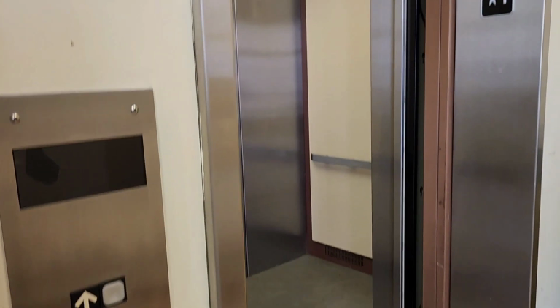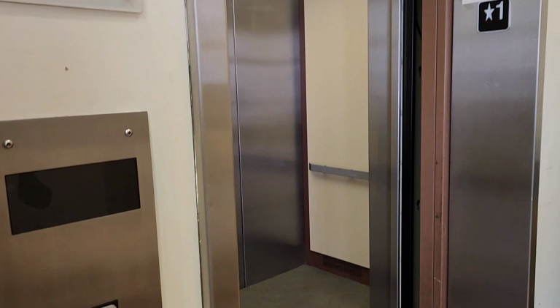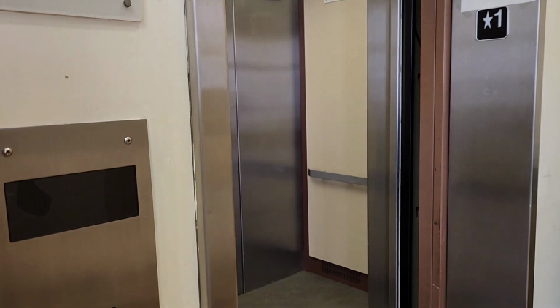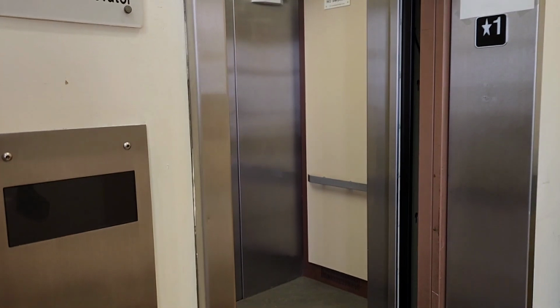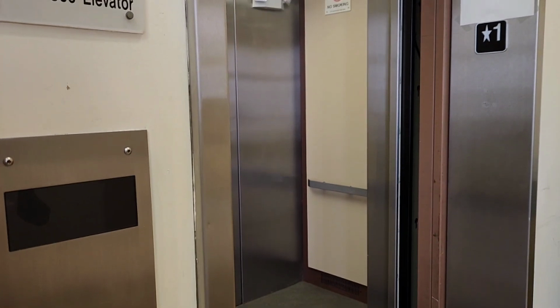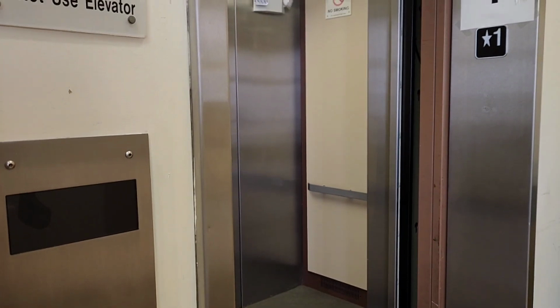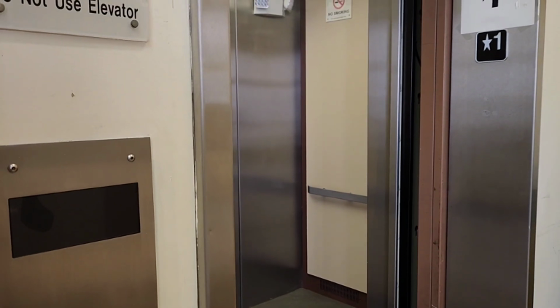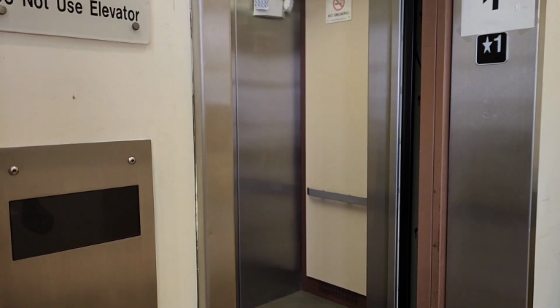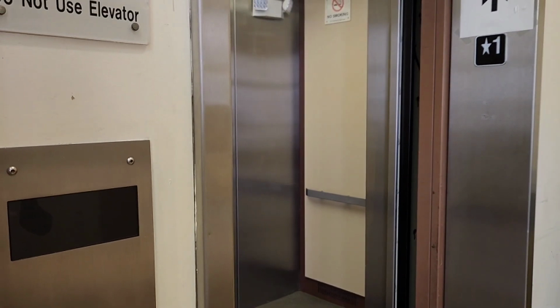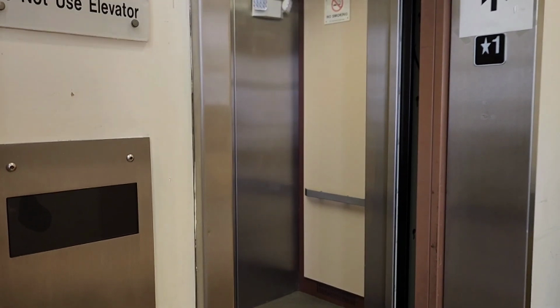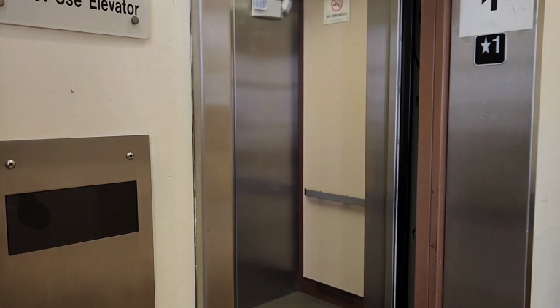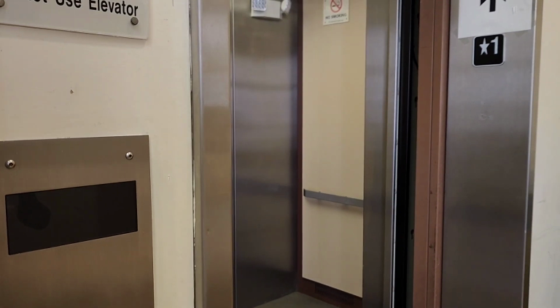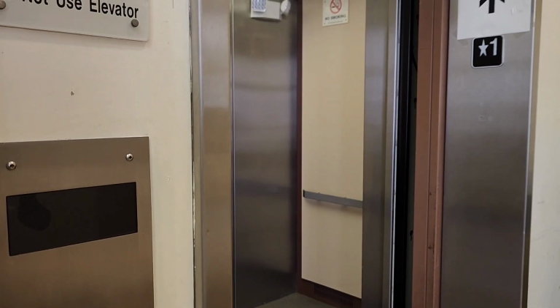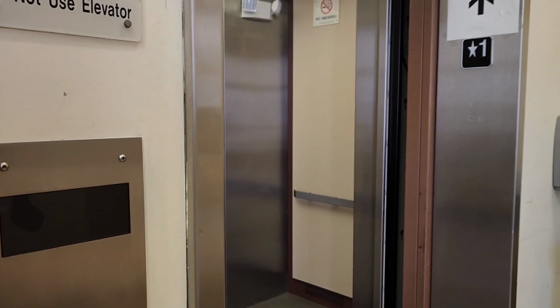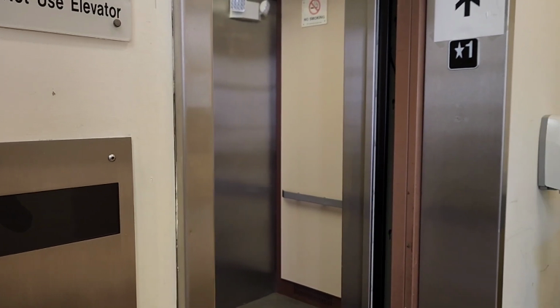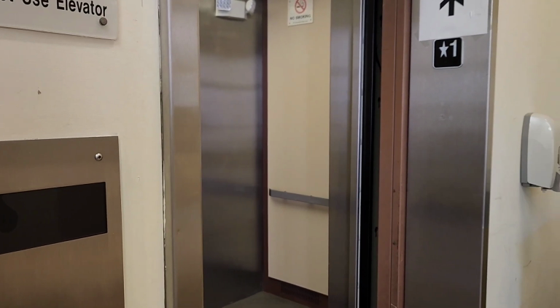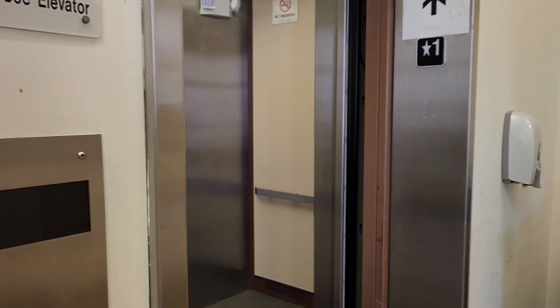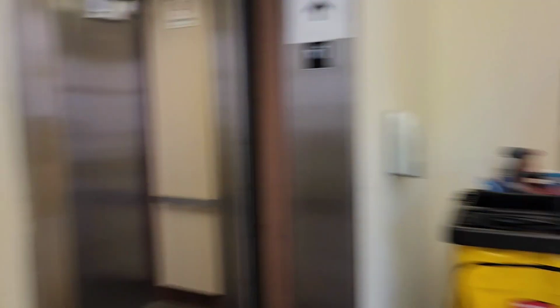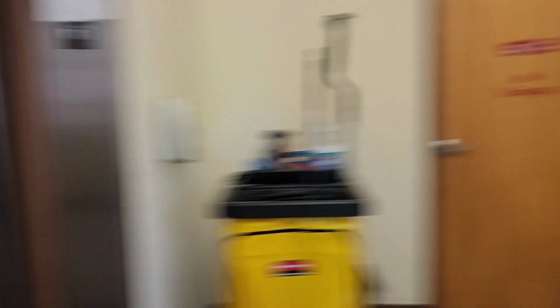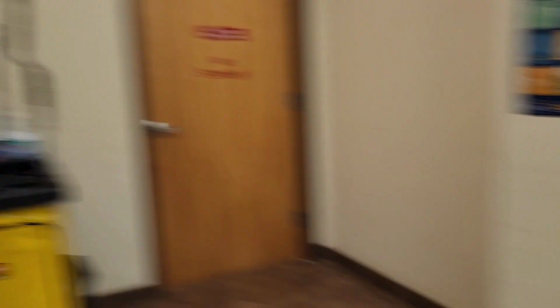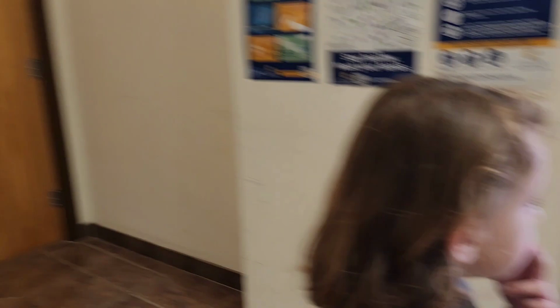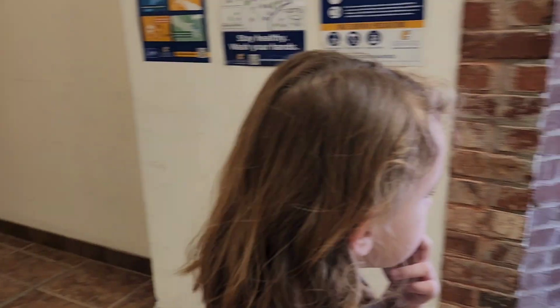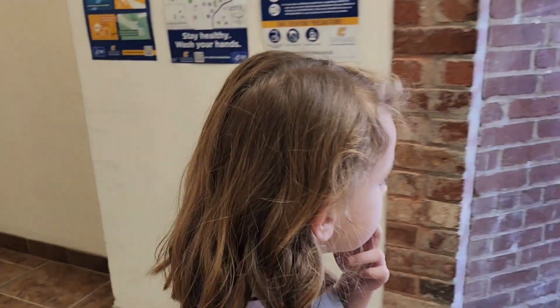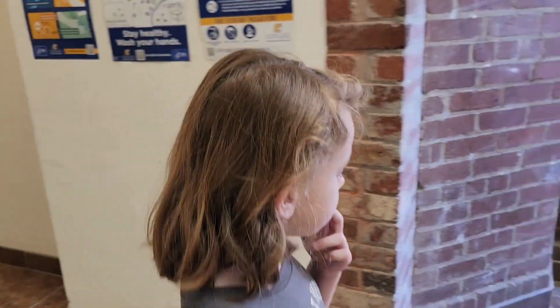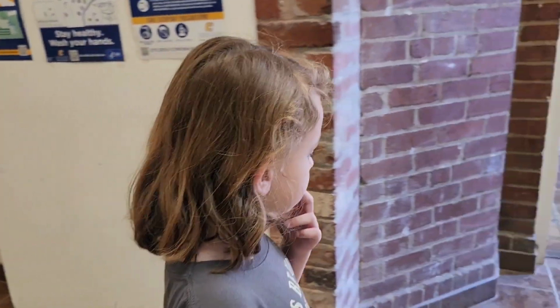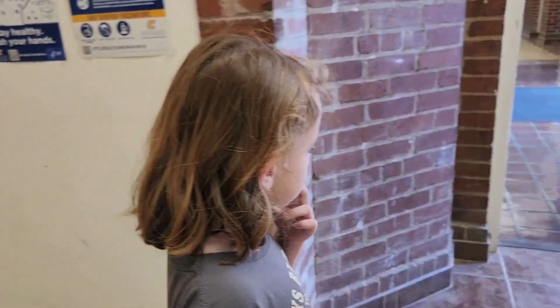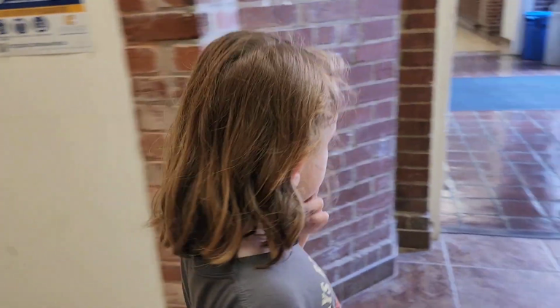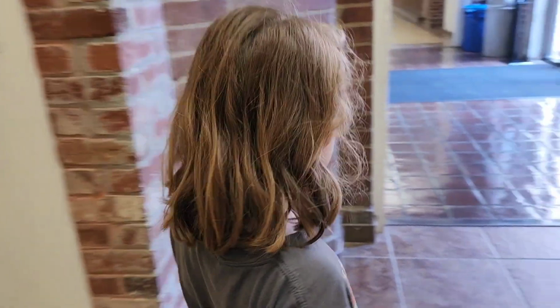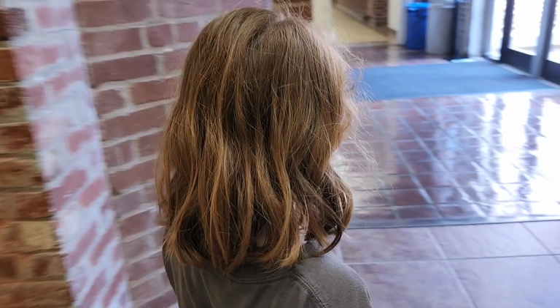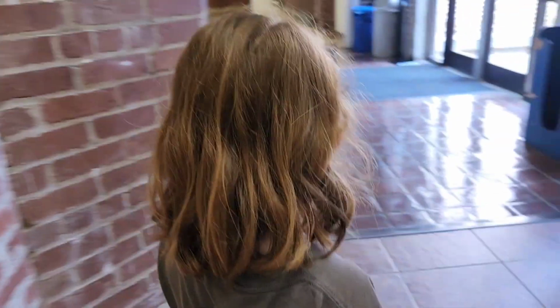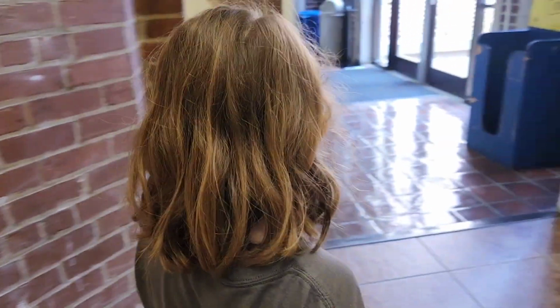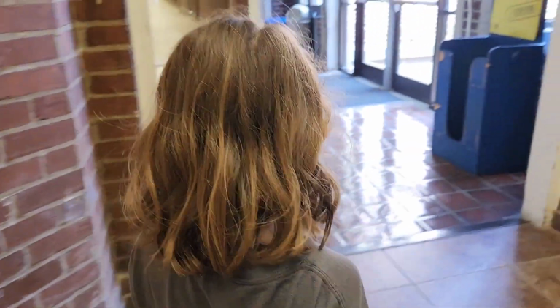So it's got two, three, four floors. But two of them are half floors.